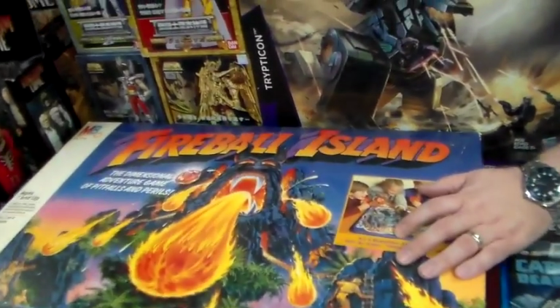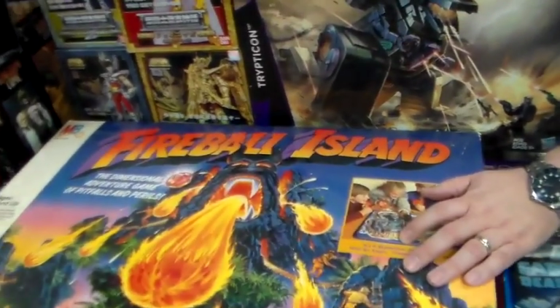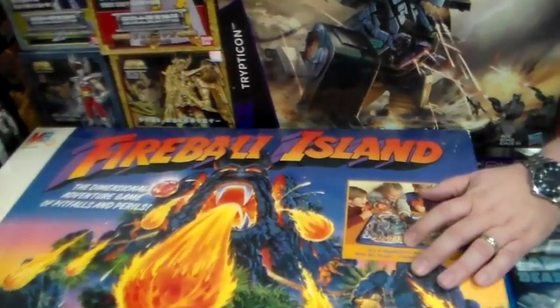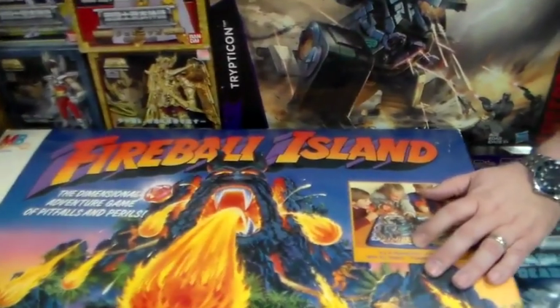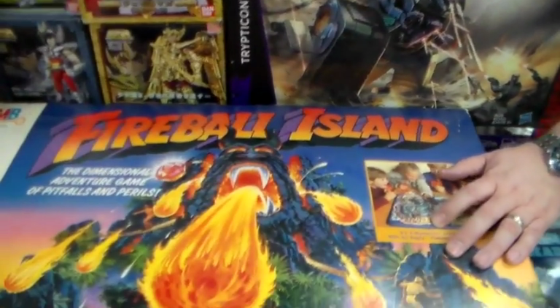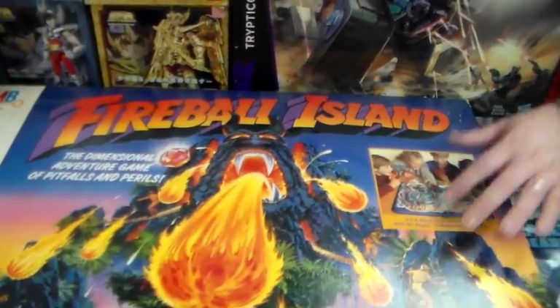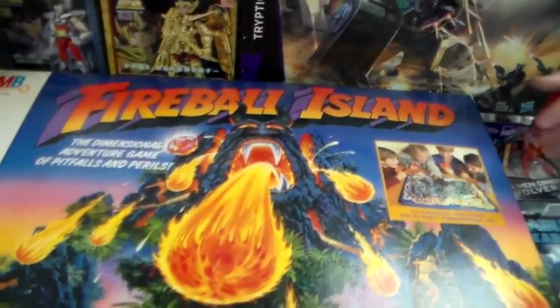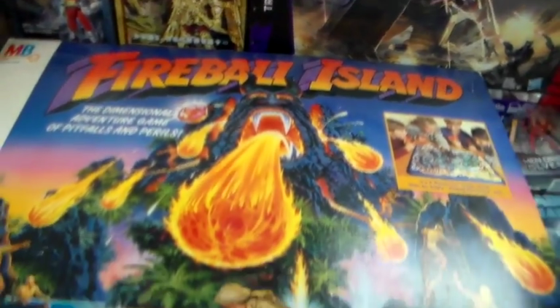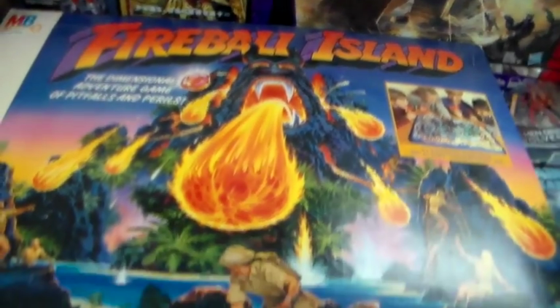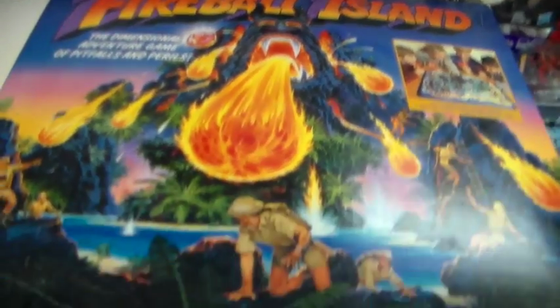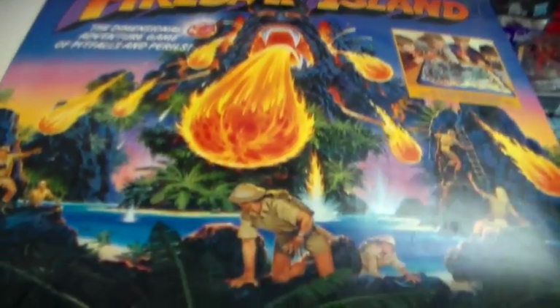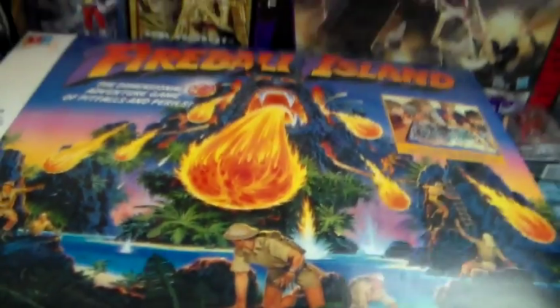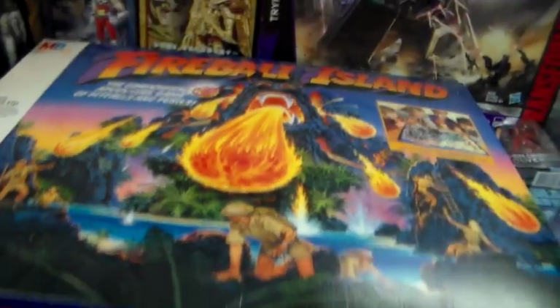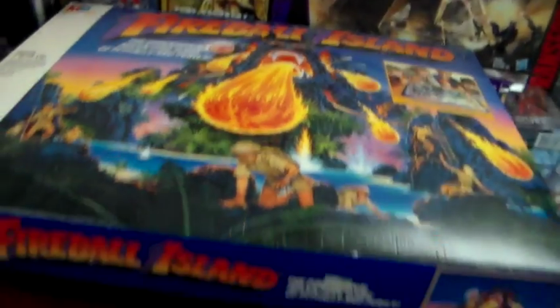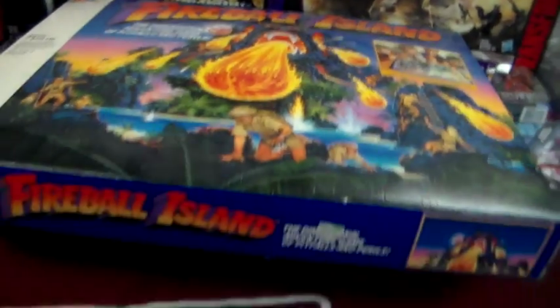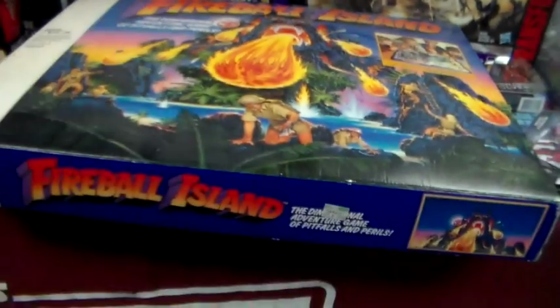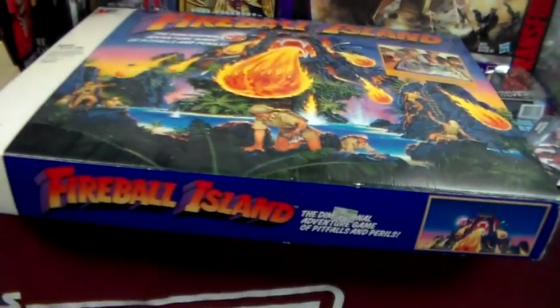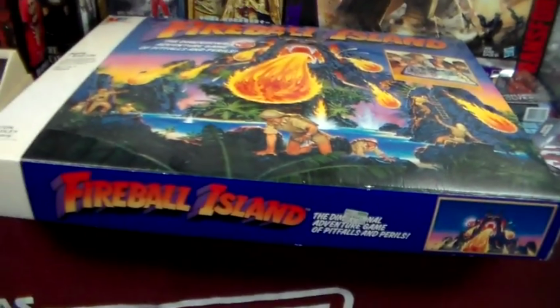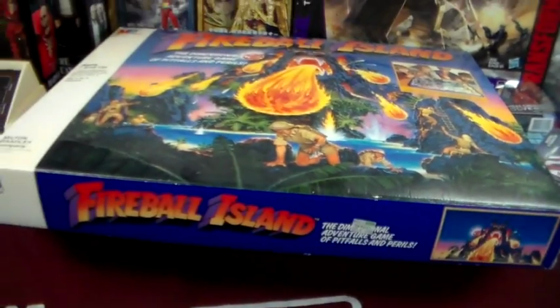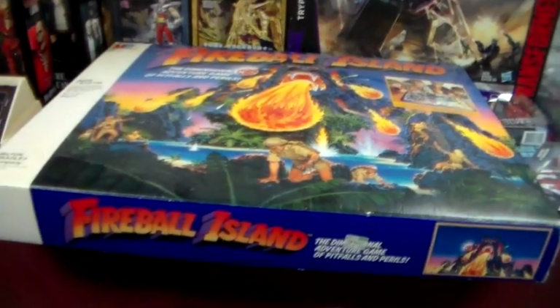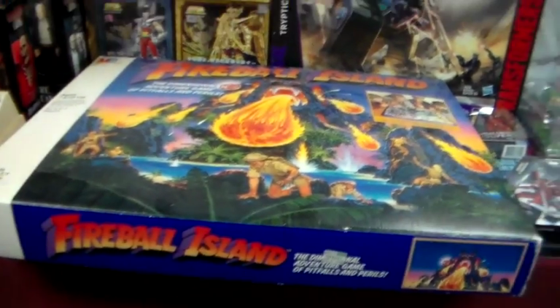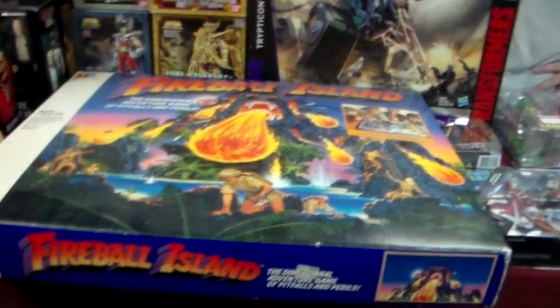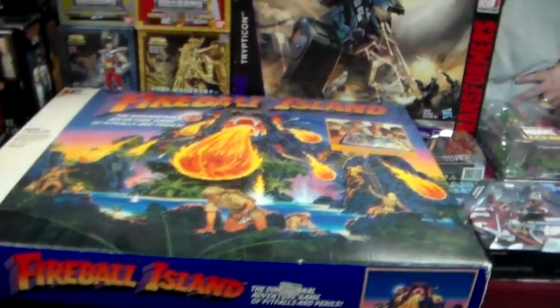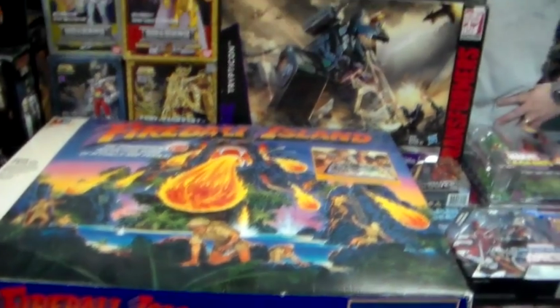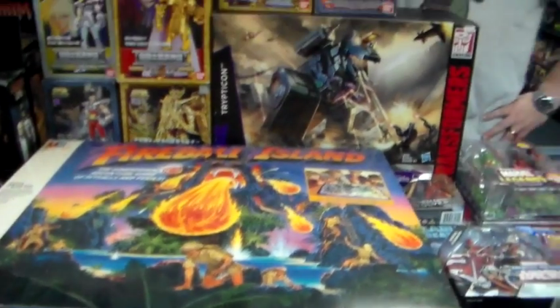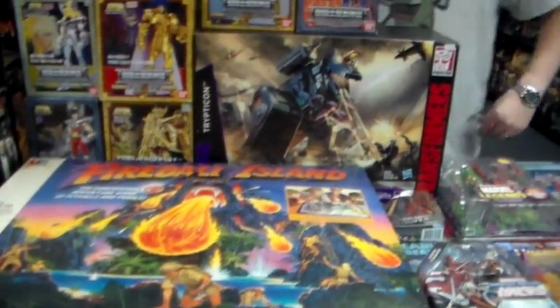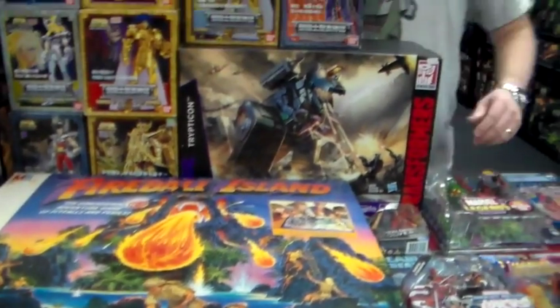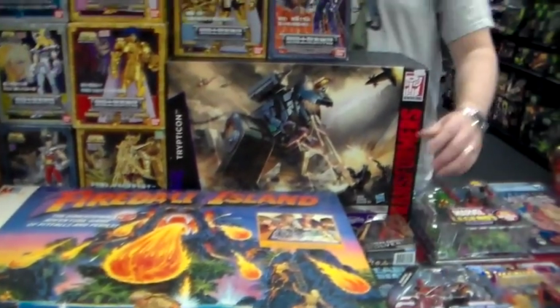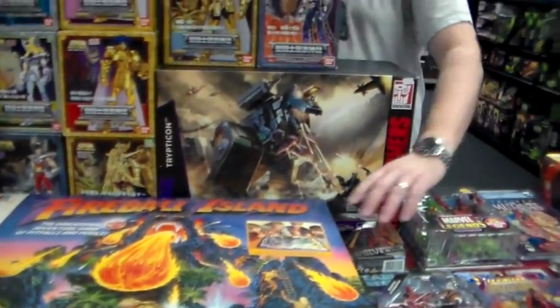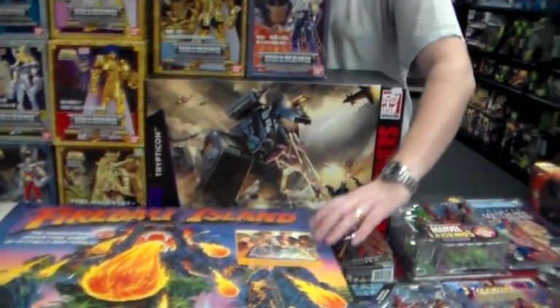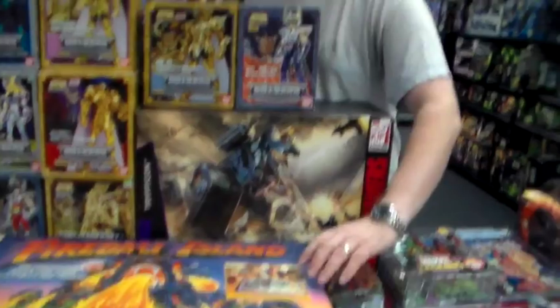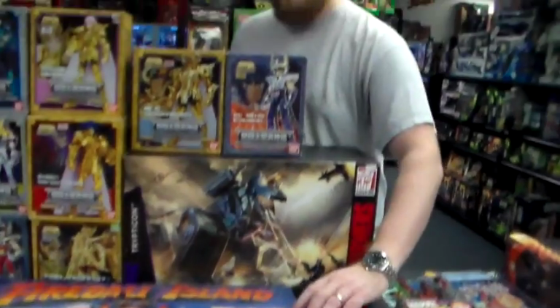And this is the first time I think we've had this — Fireball Island. It is complete. Pretty epic board game. These are the board games we want.